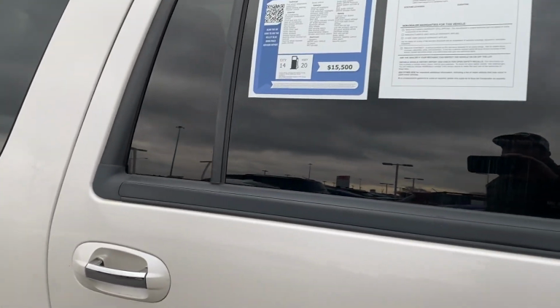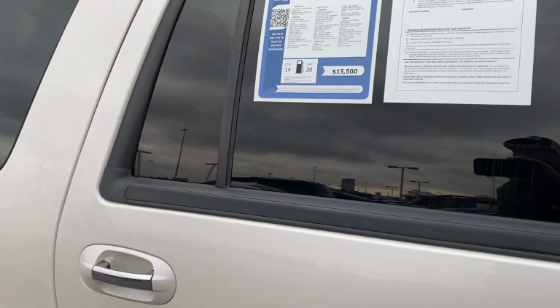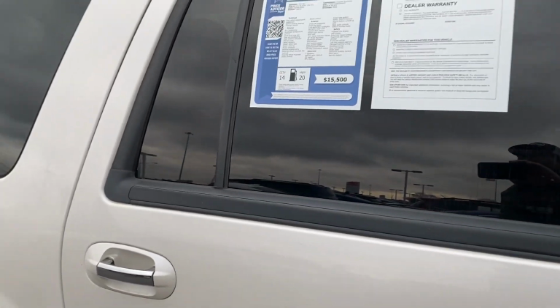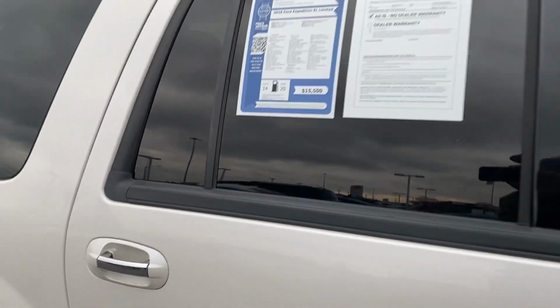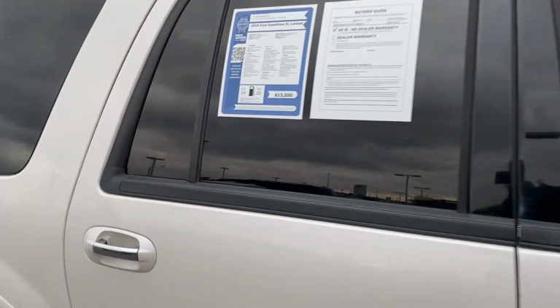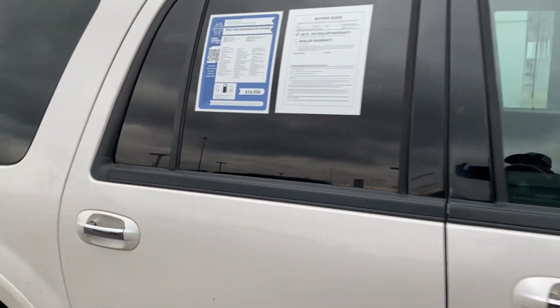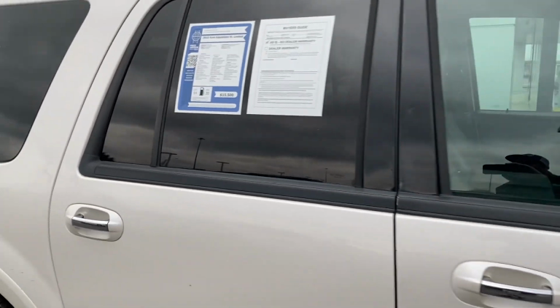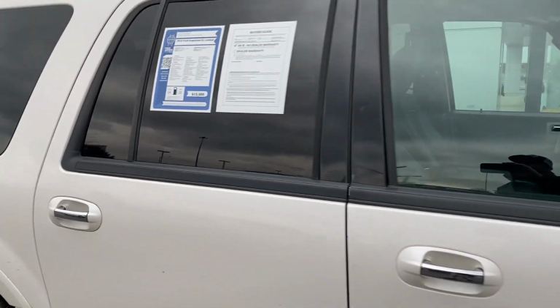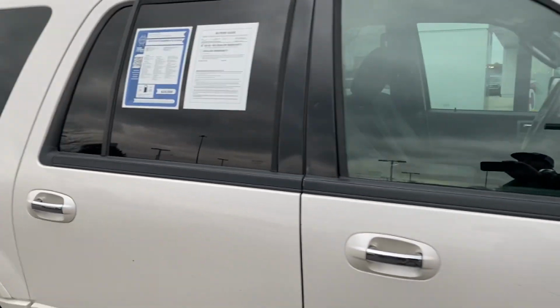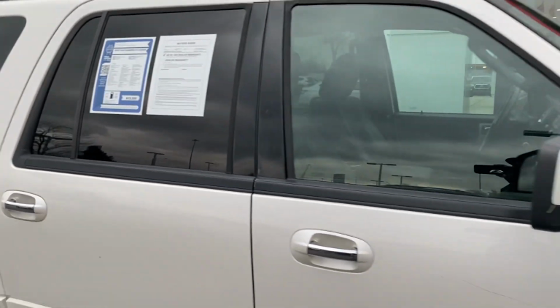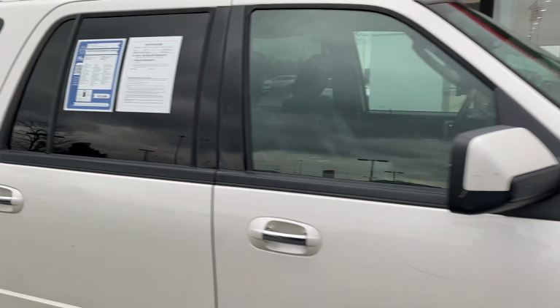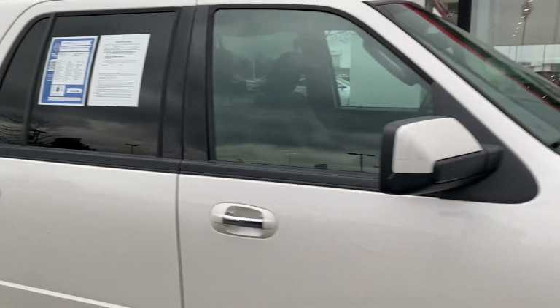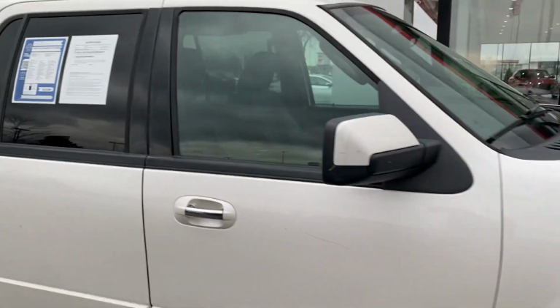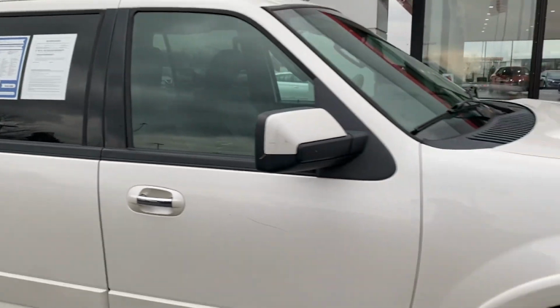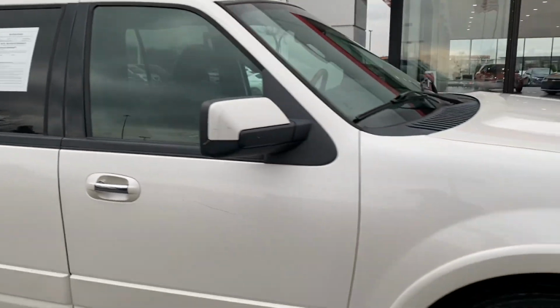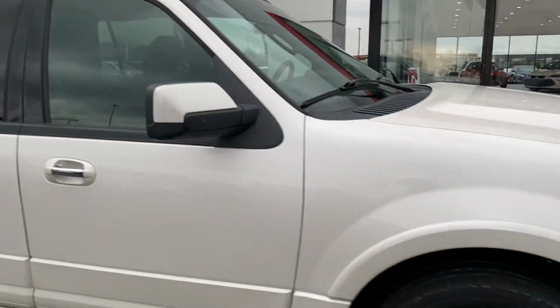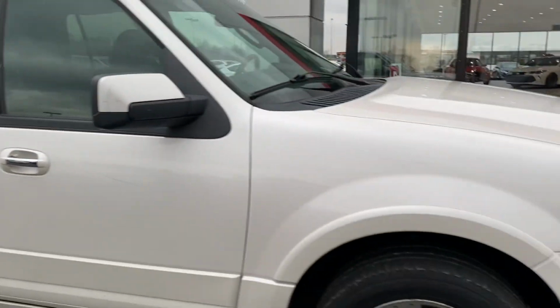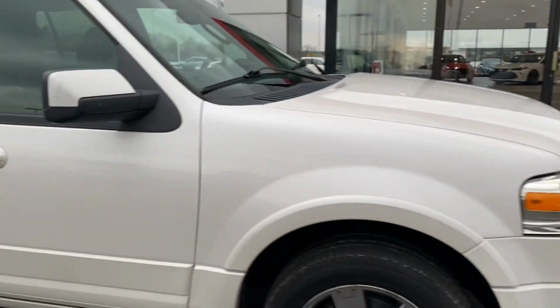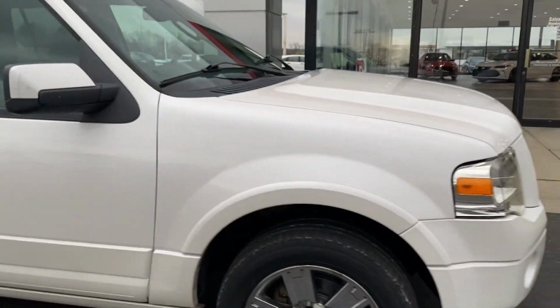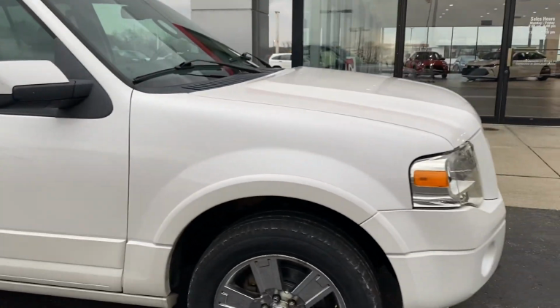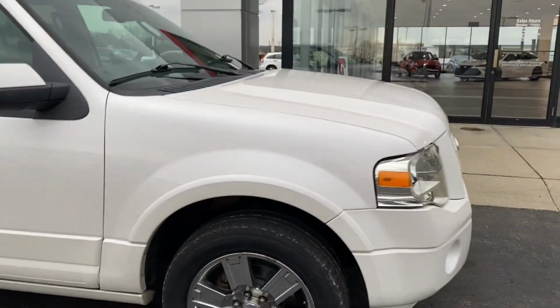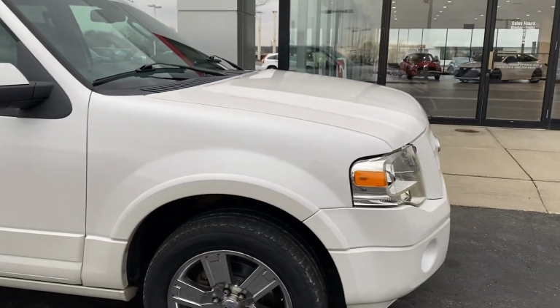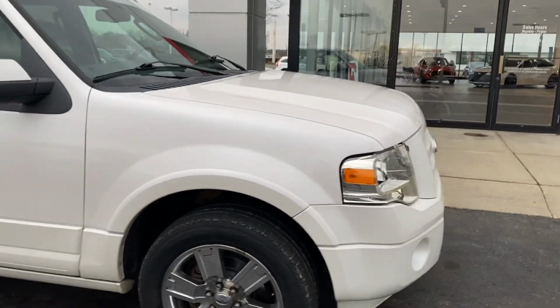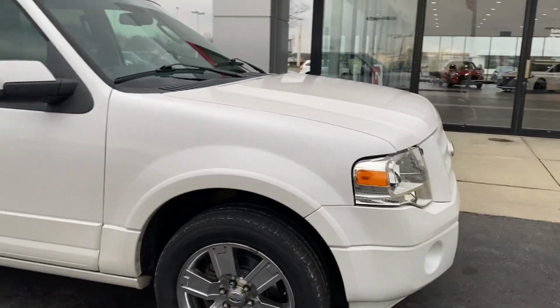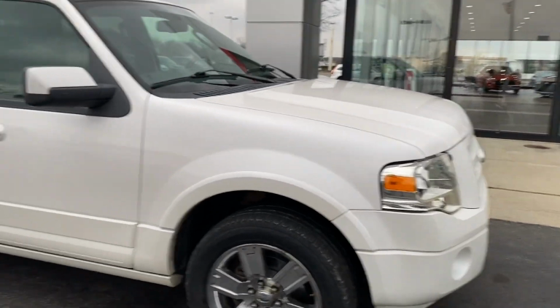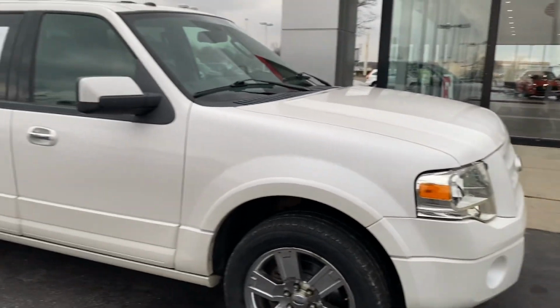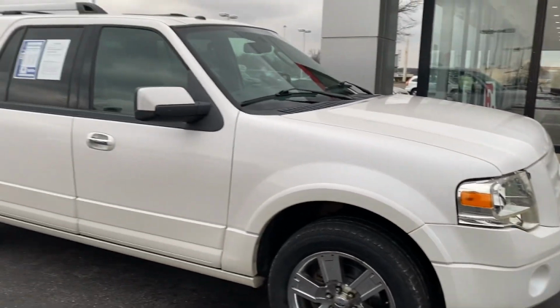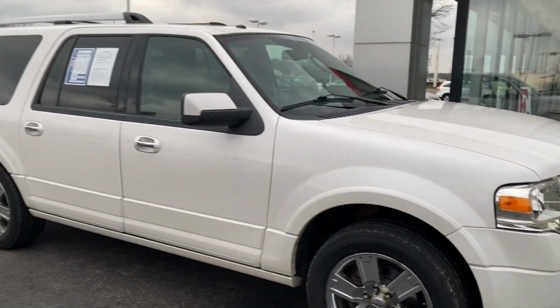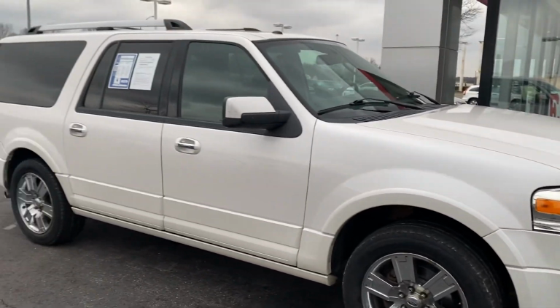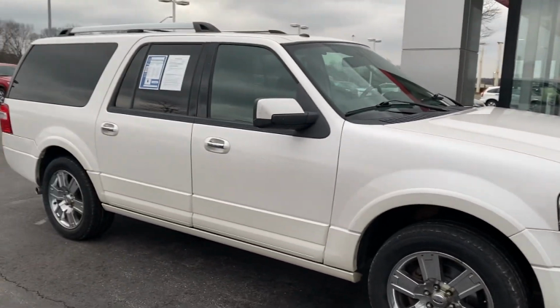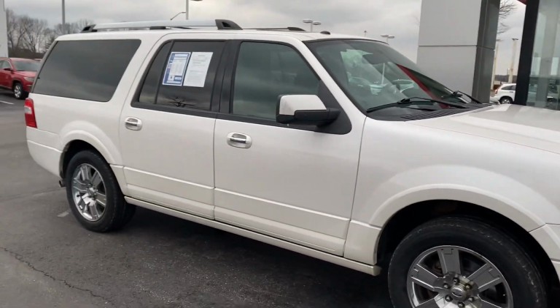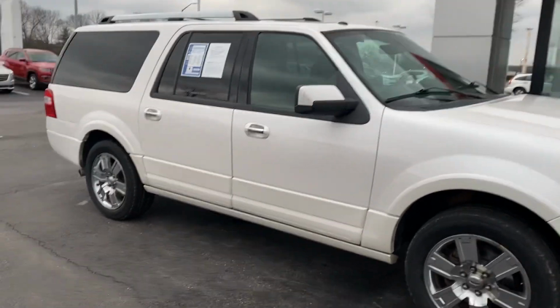5.4 liter V8, fully loaded. Come check it out here at Jermaine Toyota.